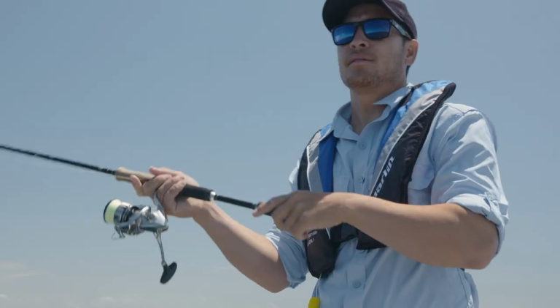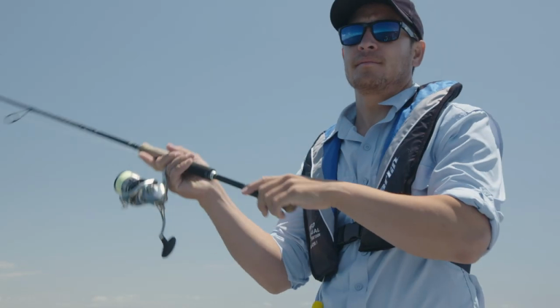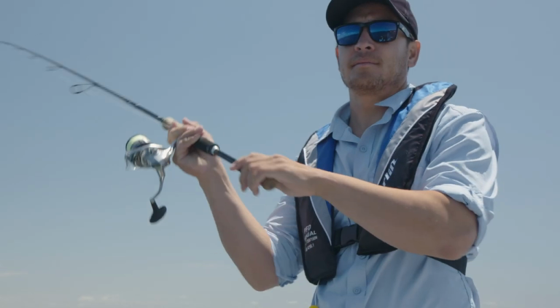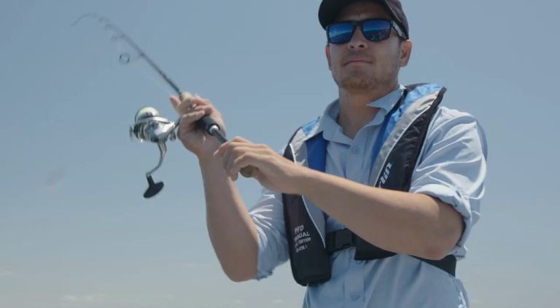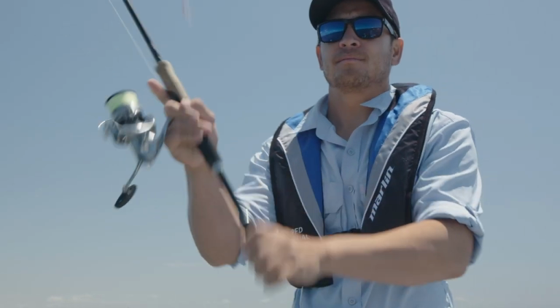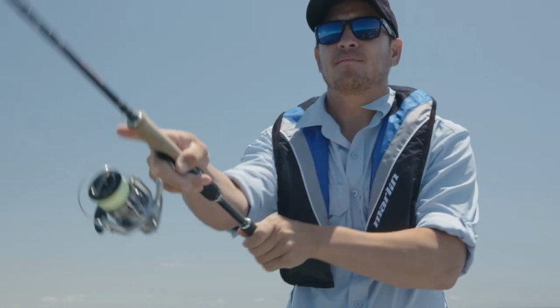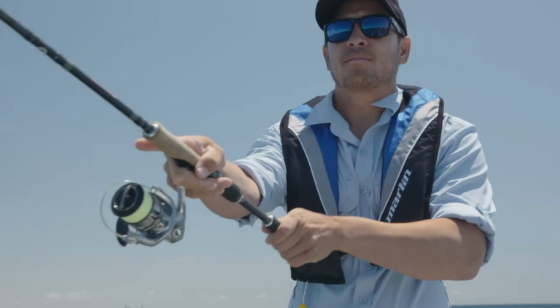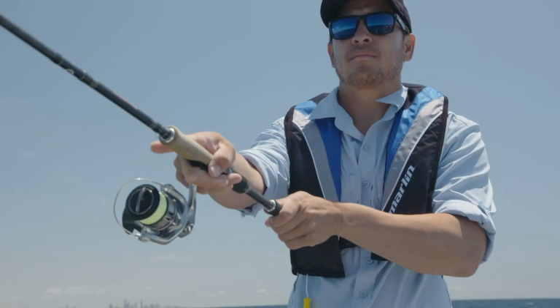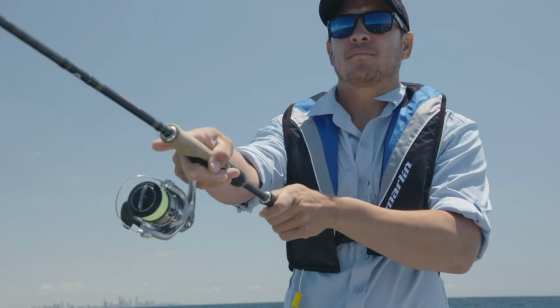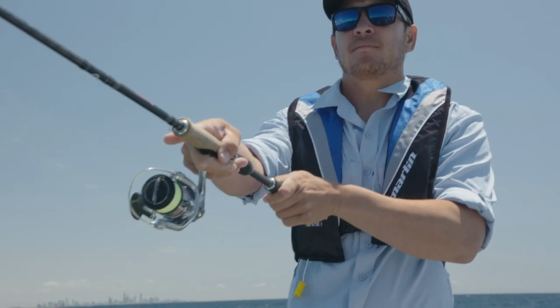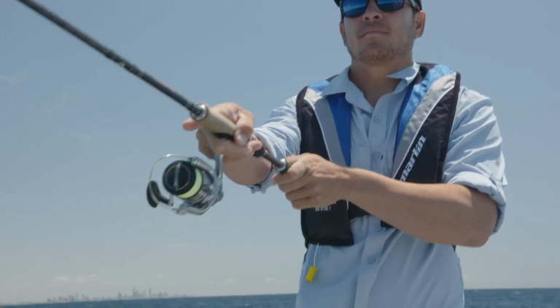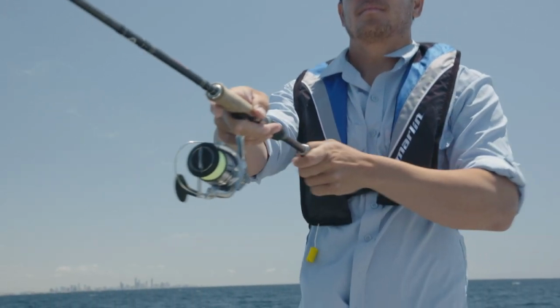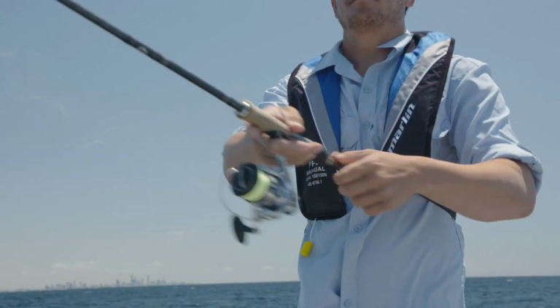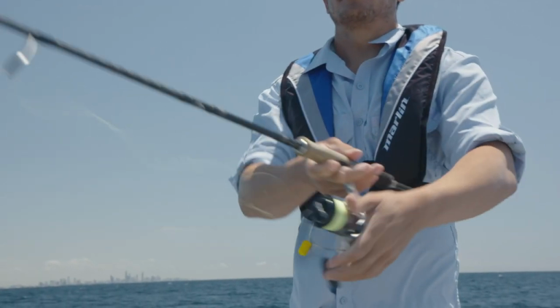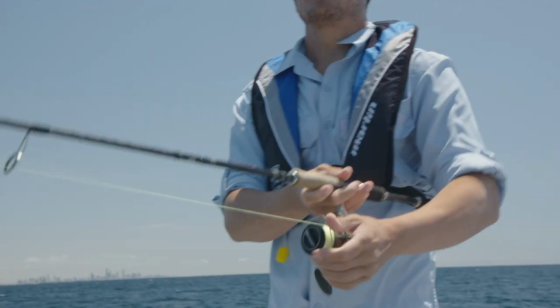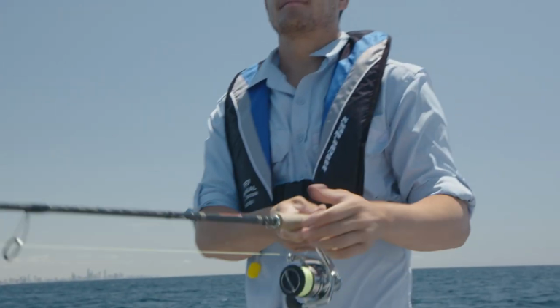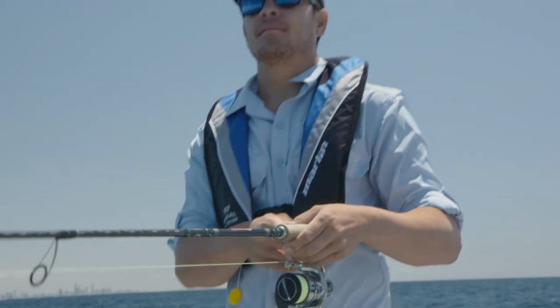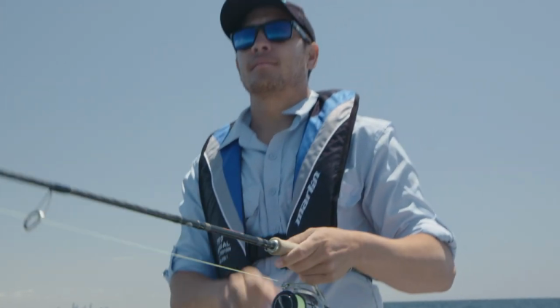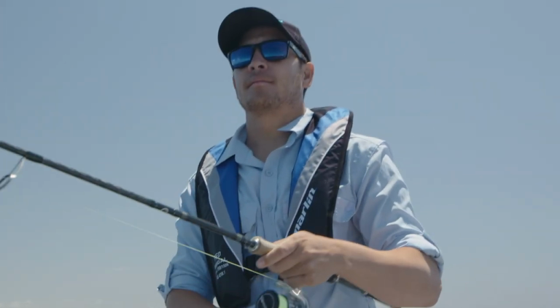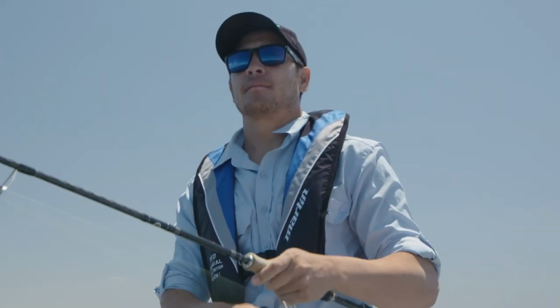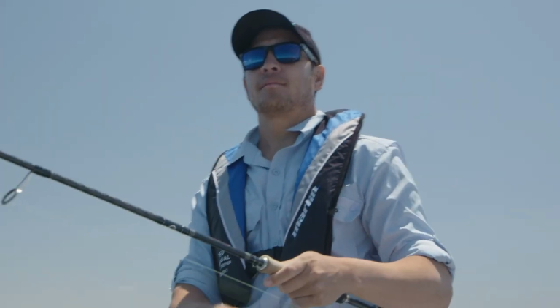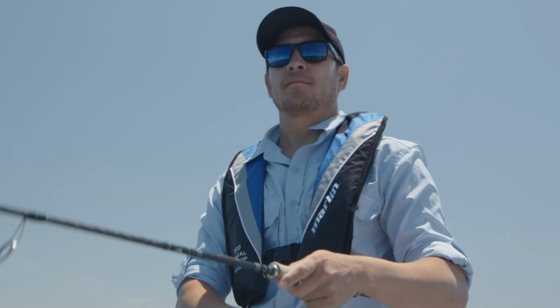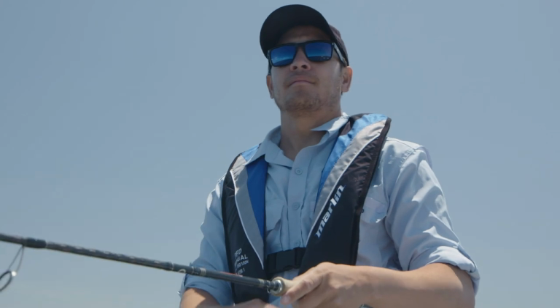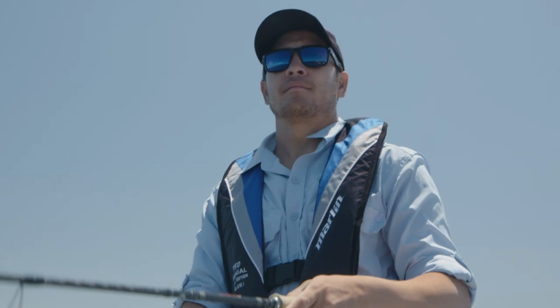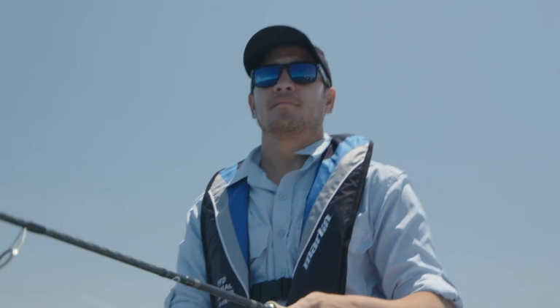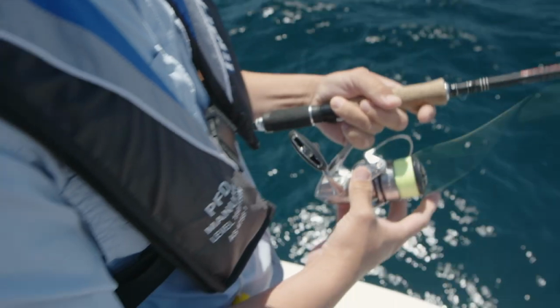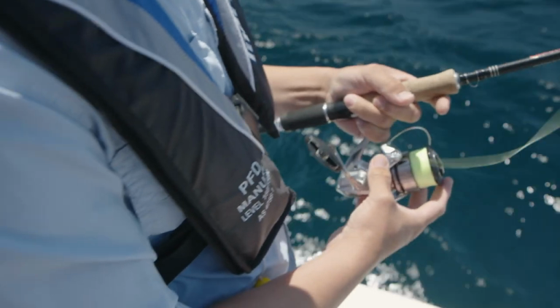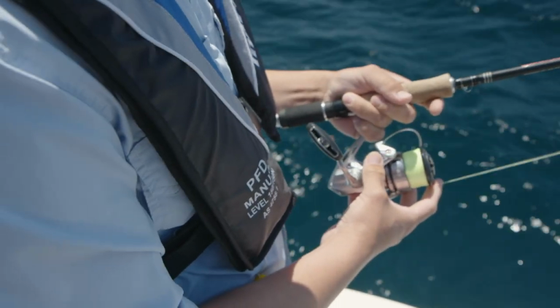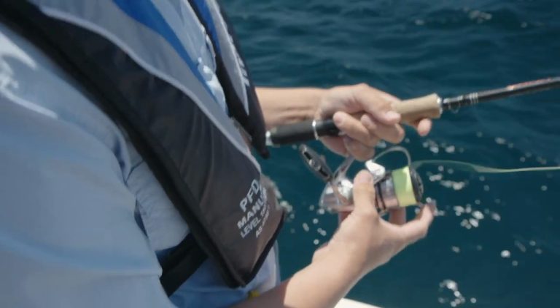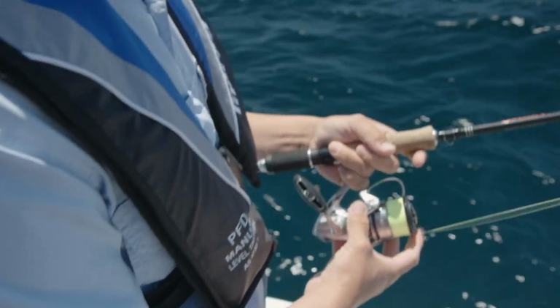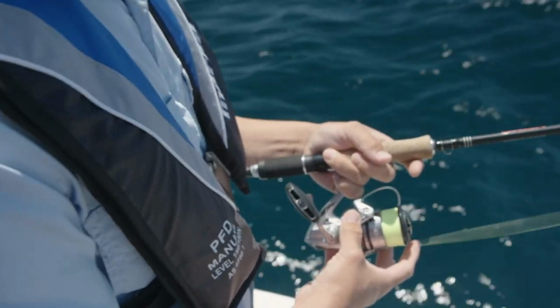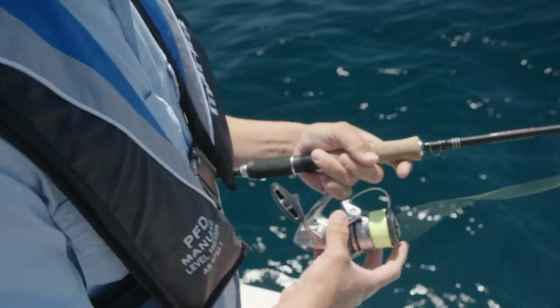The lifejacket is super lightweight, which means you won't have to worry about feeling restricted while fishing or moving around the boat.